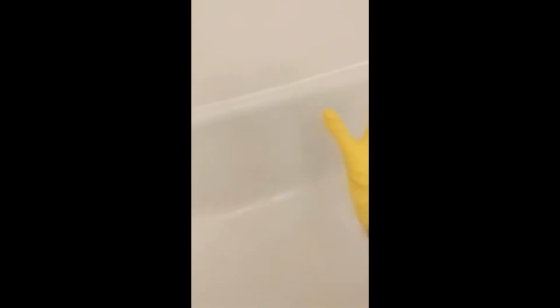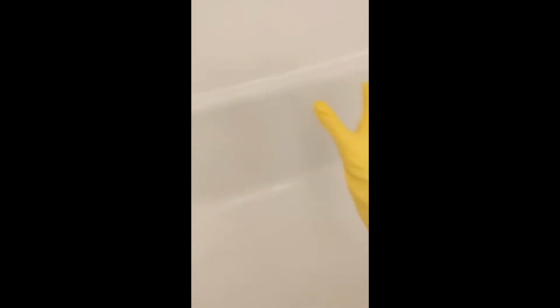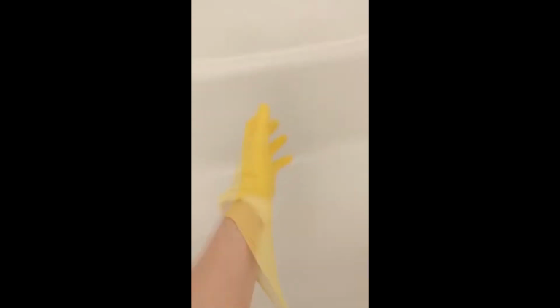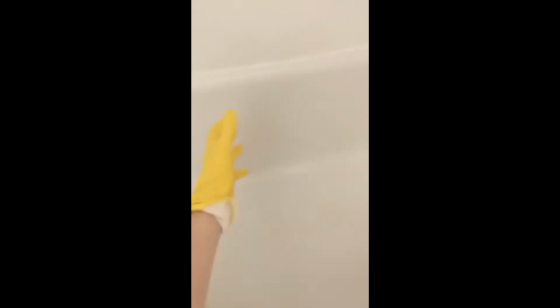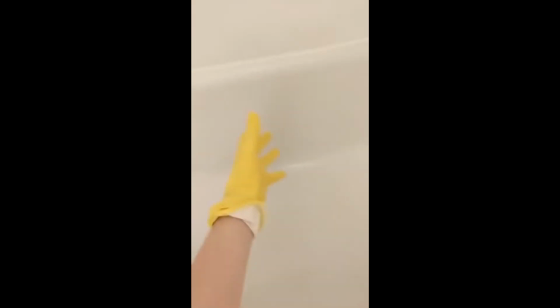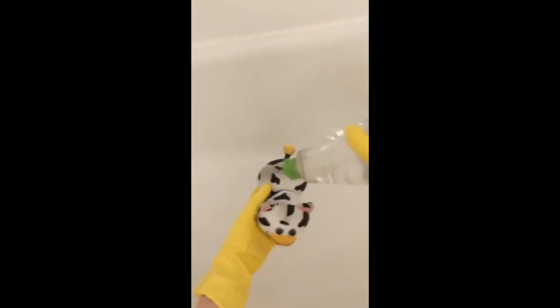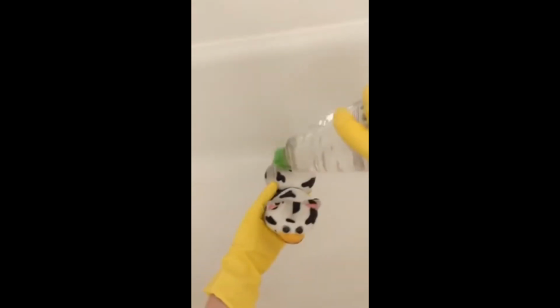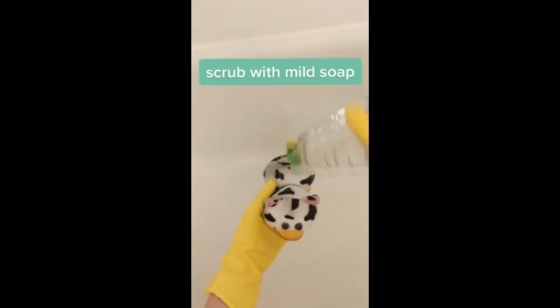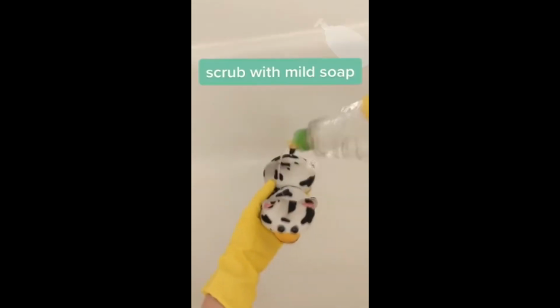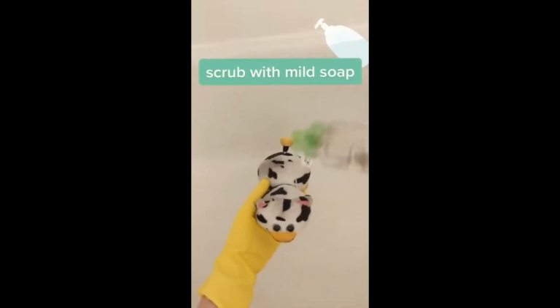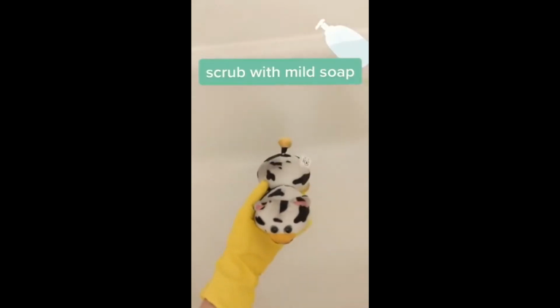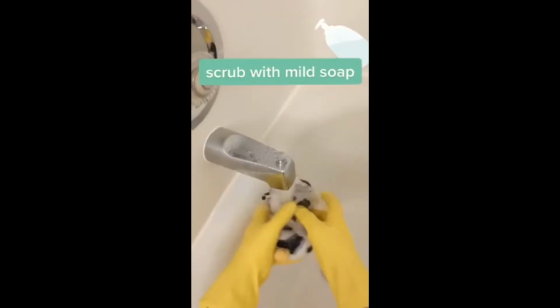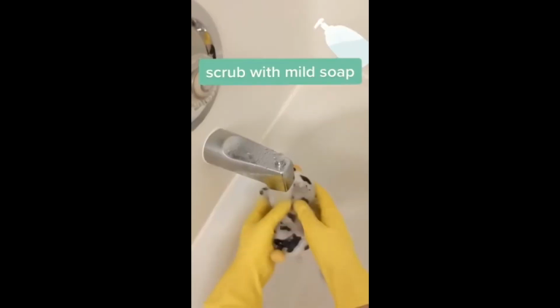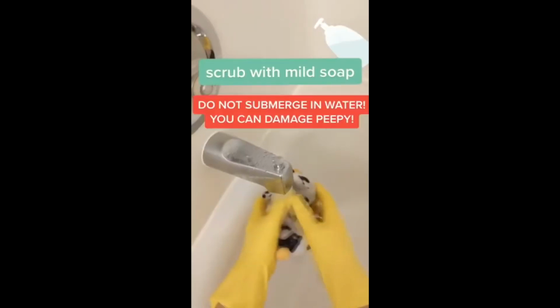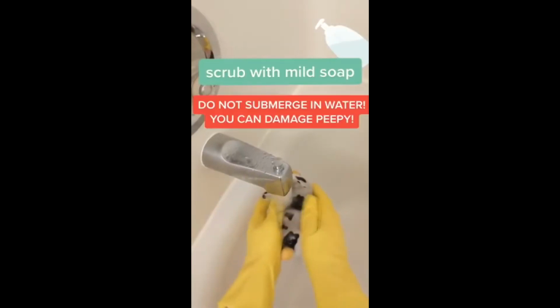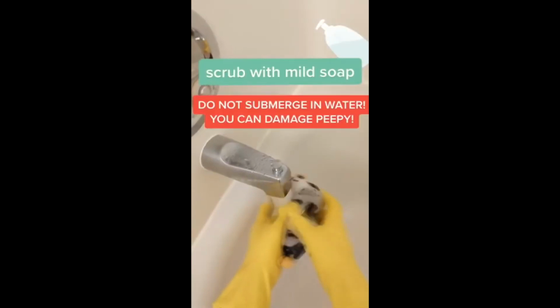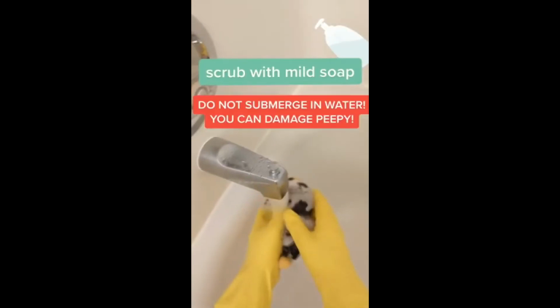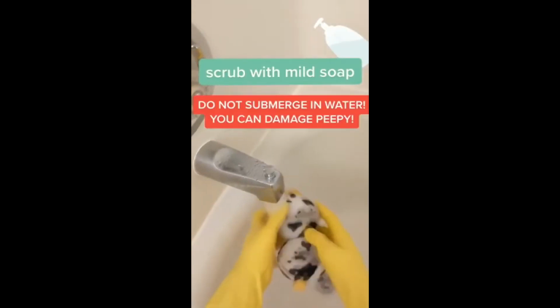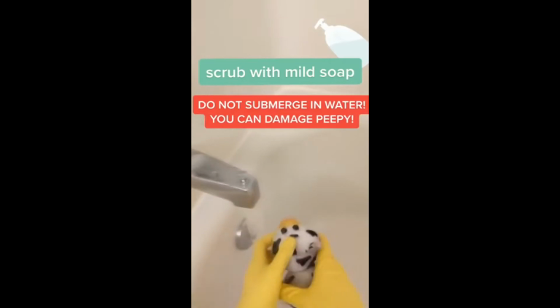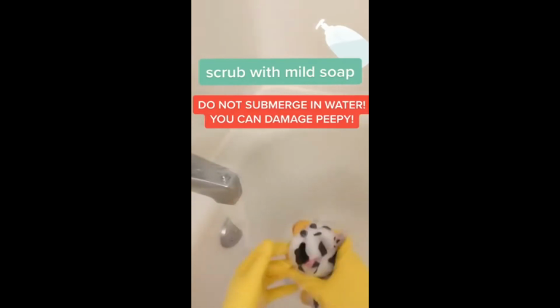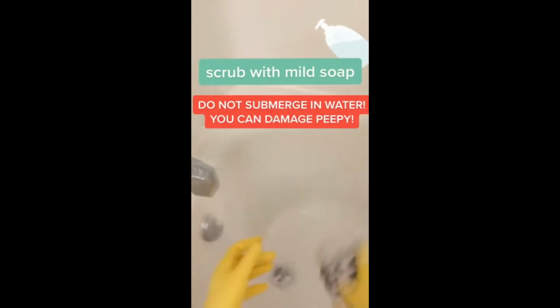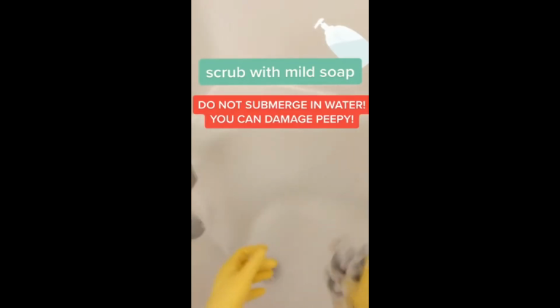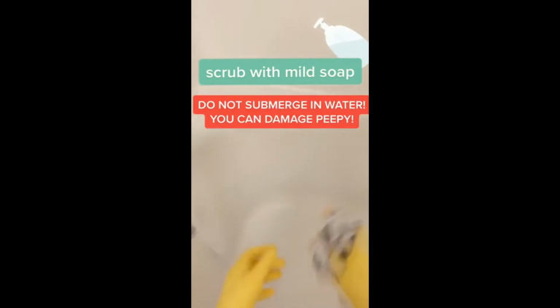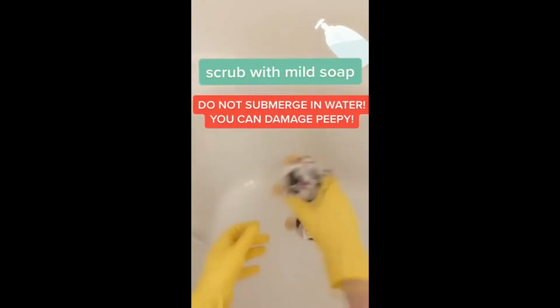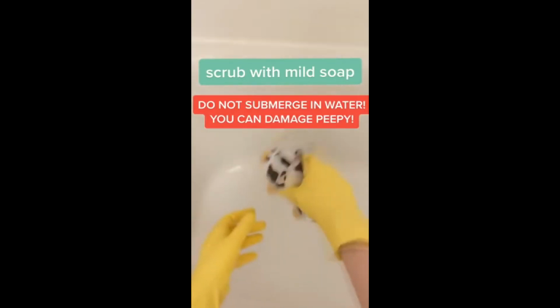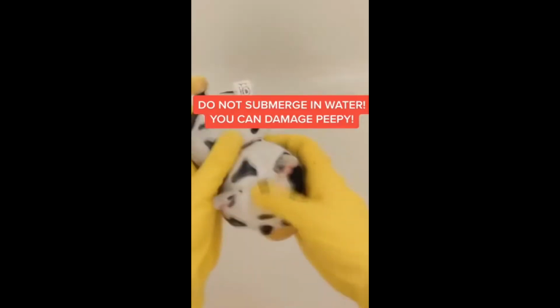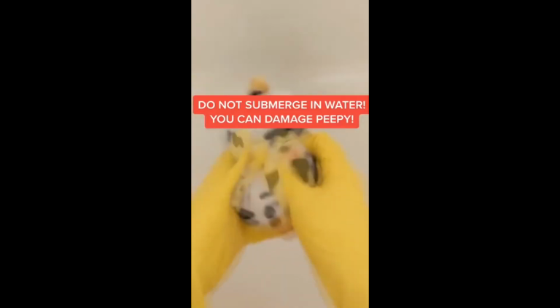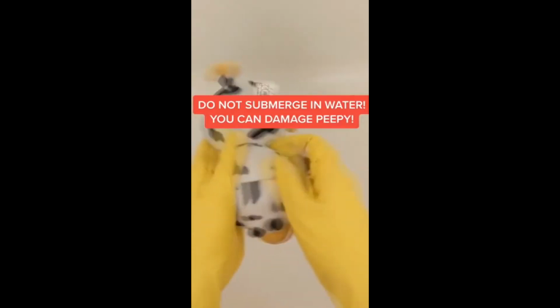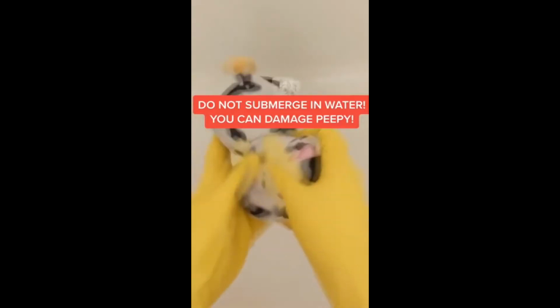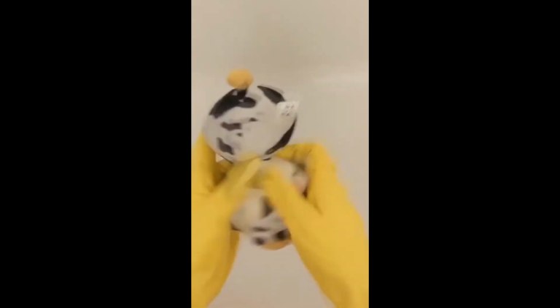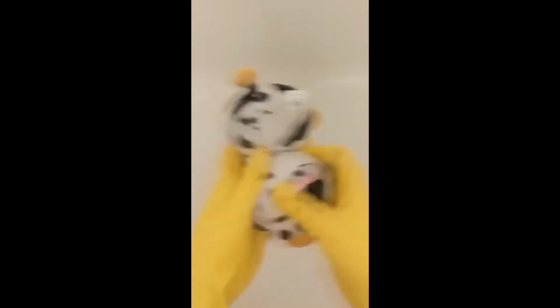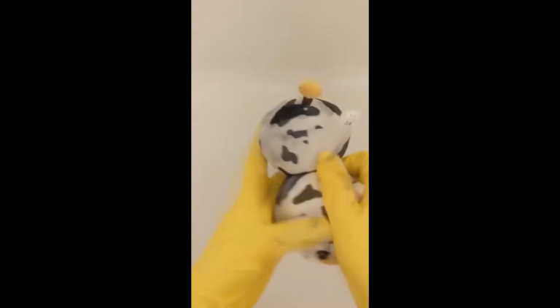I recommend hand washing your peepee with a mild hand soap. Do not submerge your peepee in water or you risk causing damage.